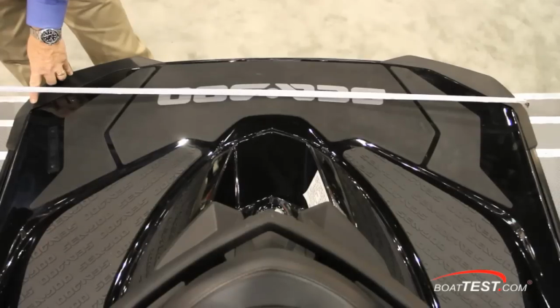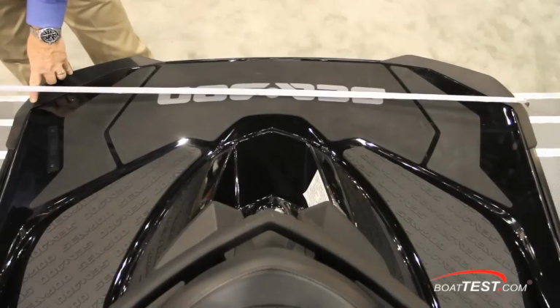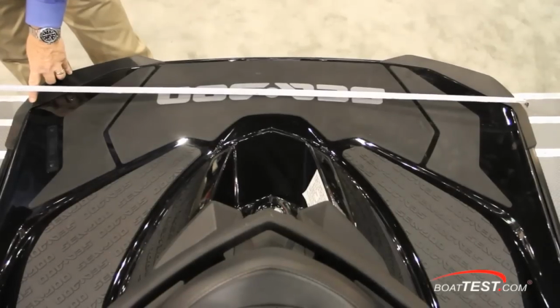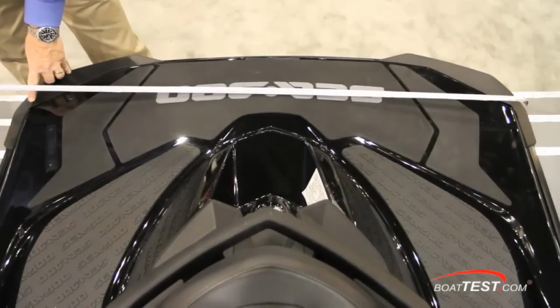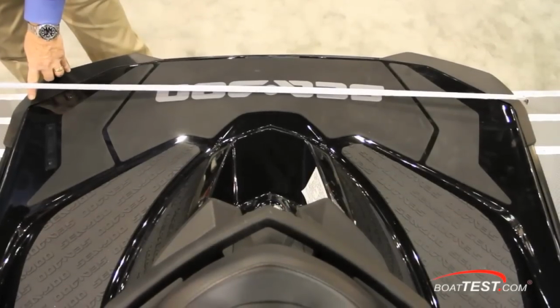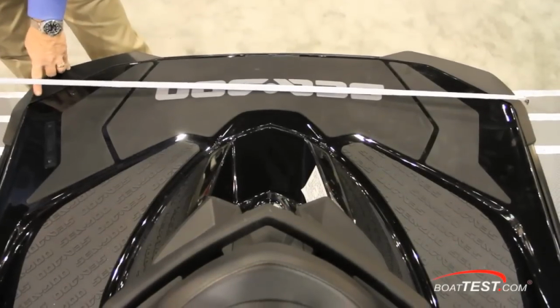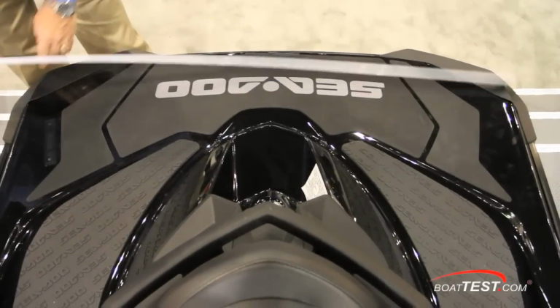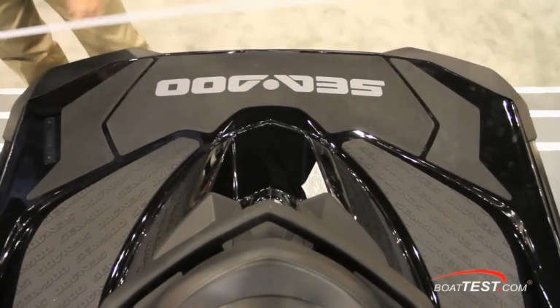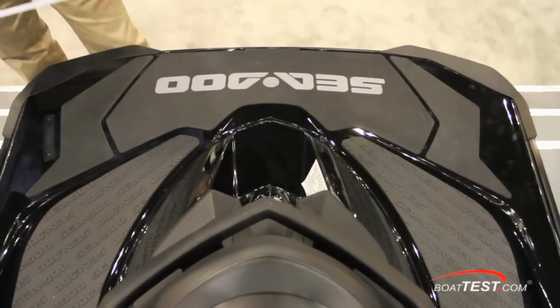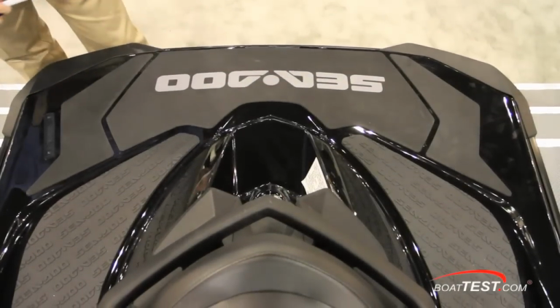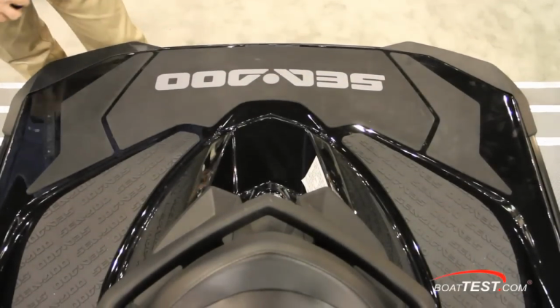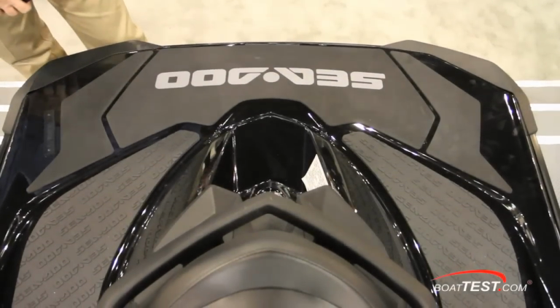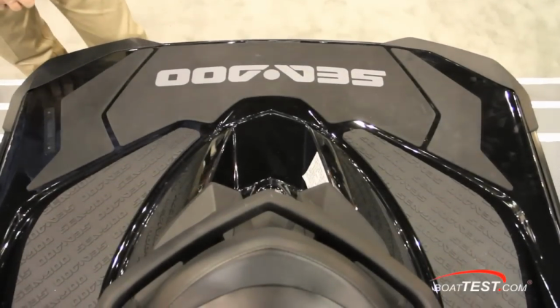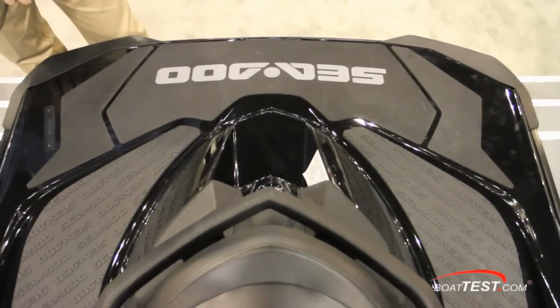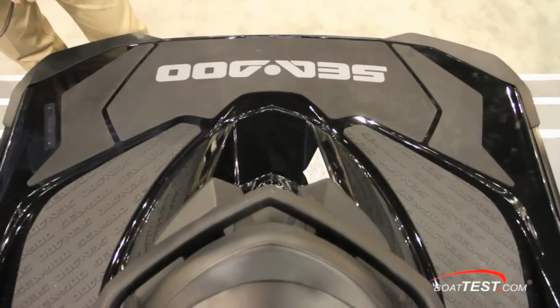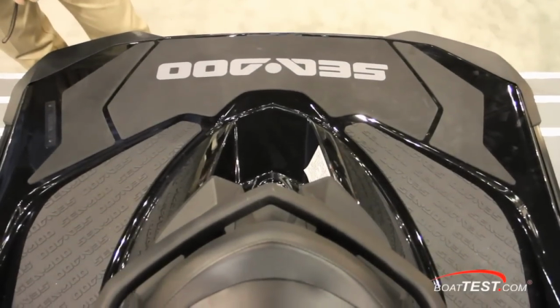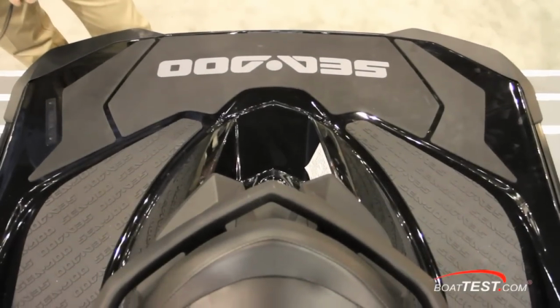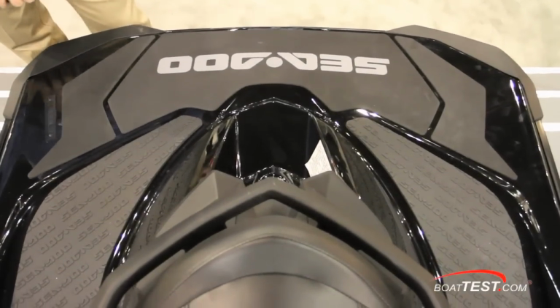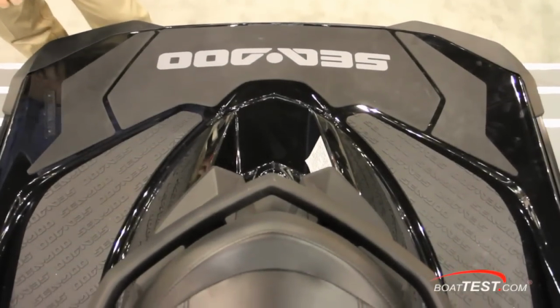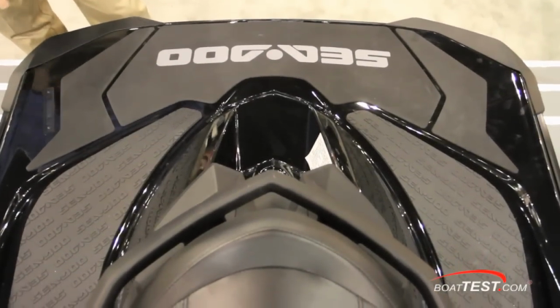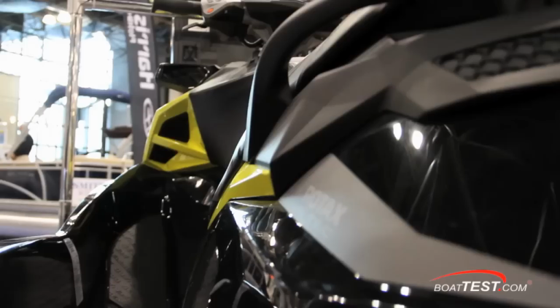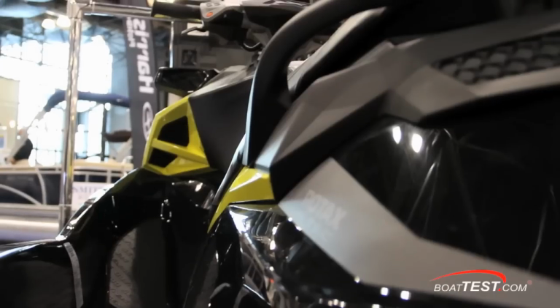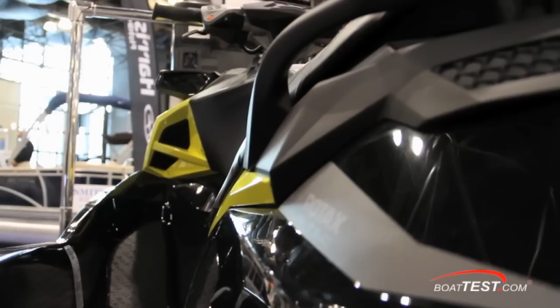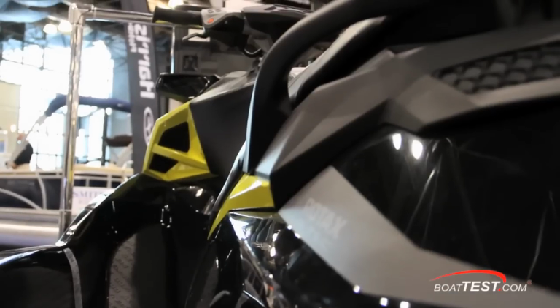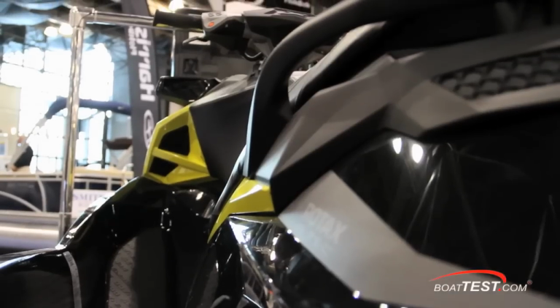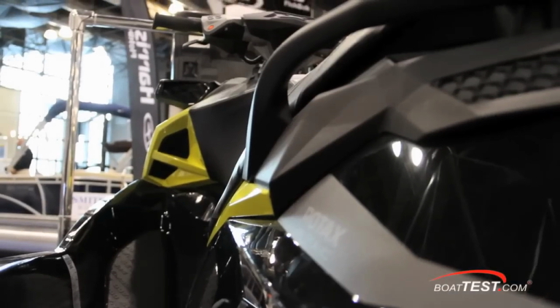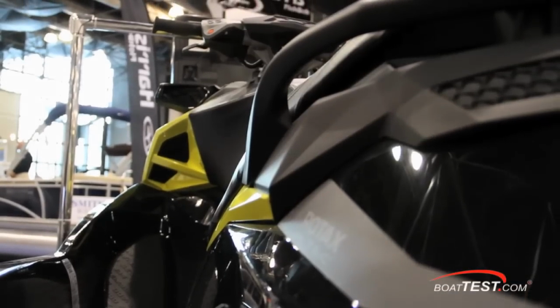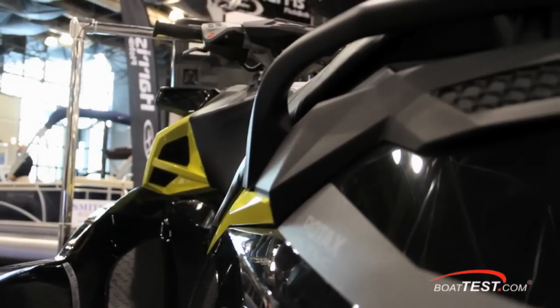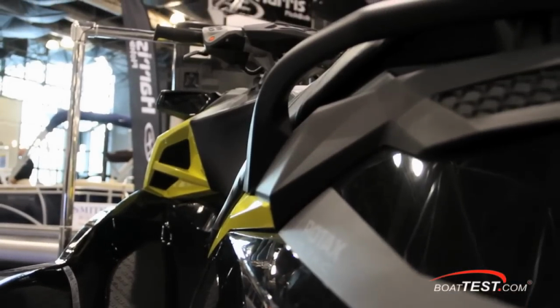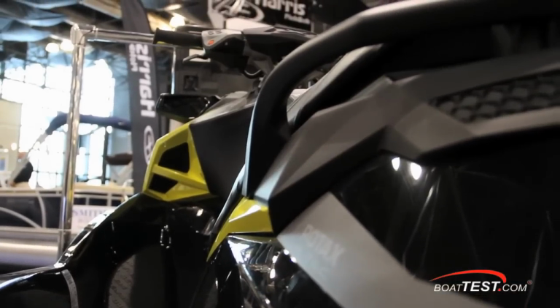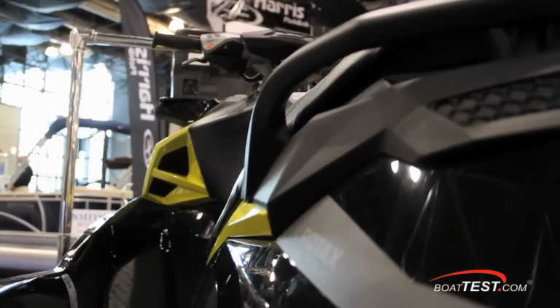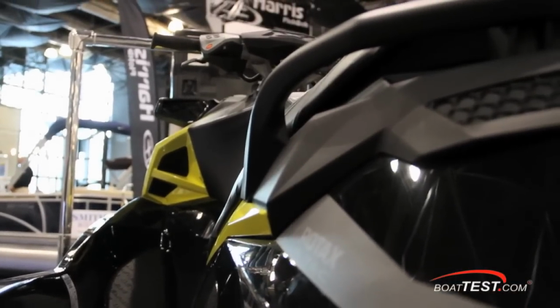To the rear we have an aft deck measuring 41 inches across, with grab handles for the passenger and the aft seat.